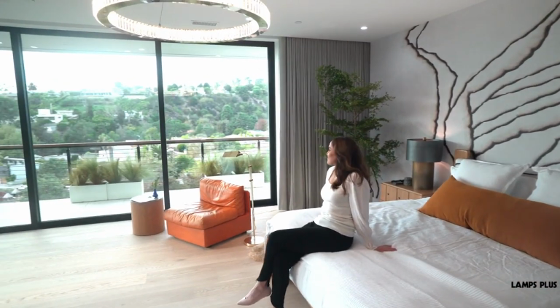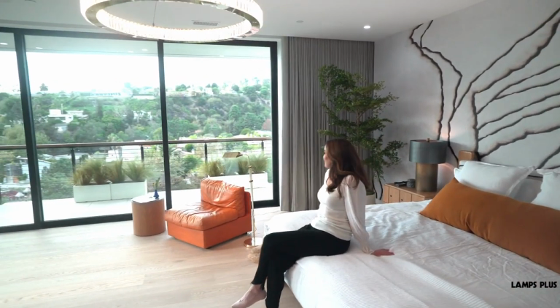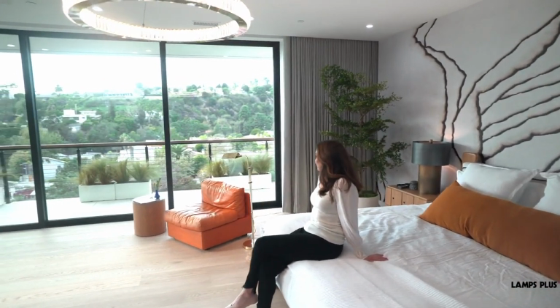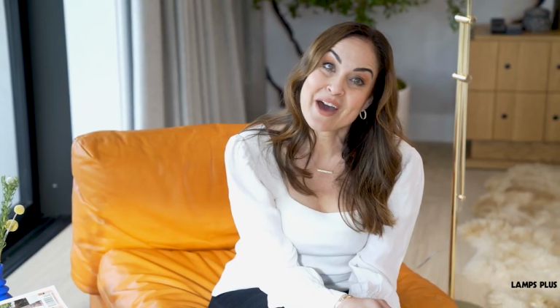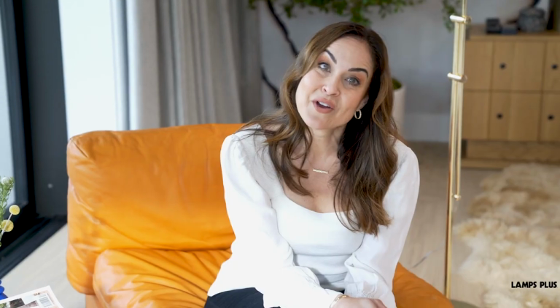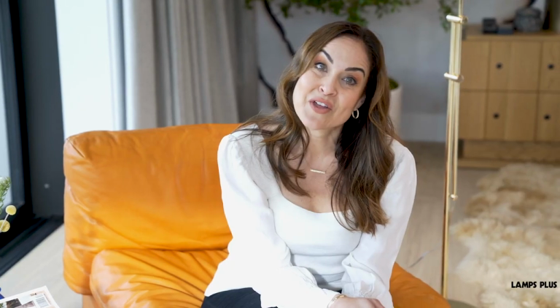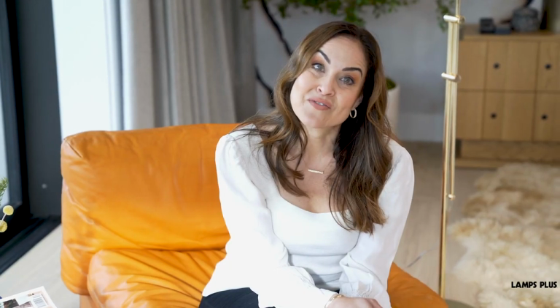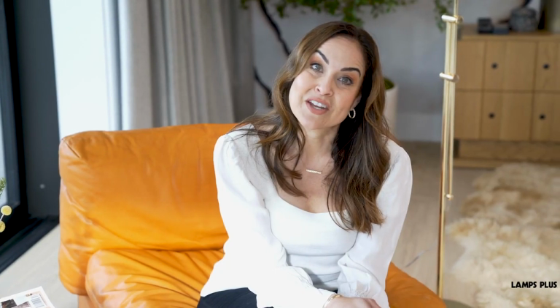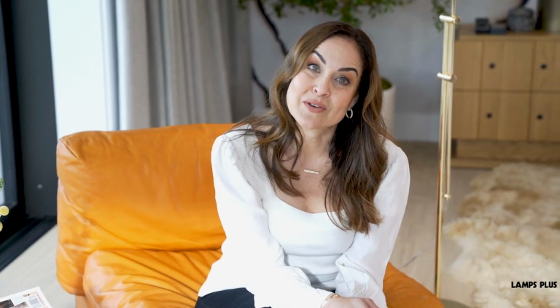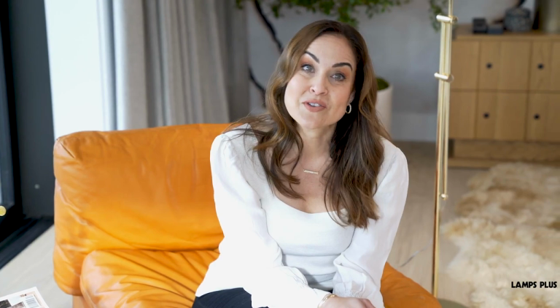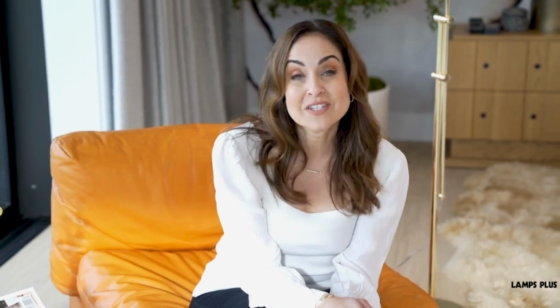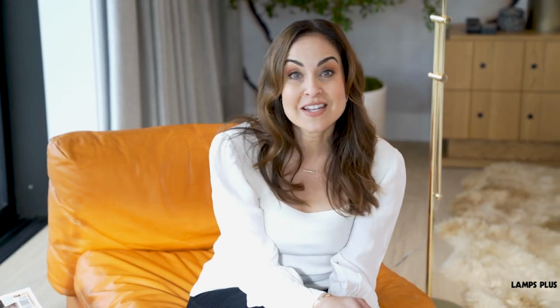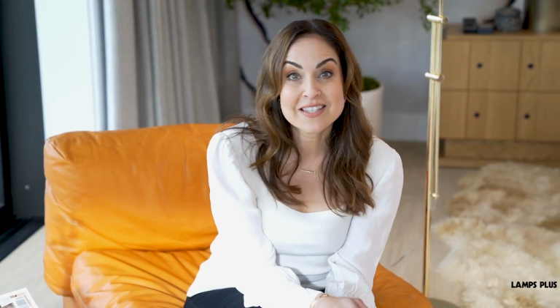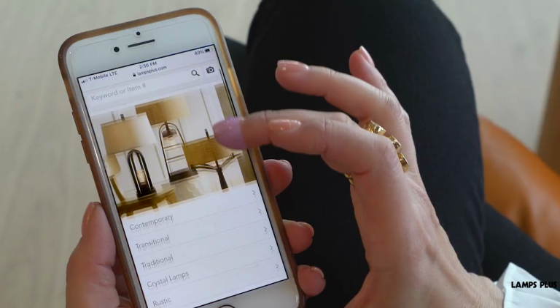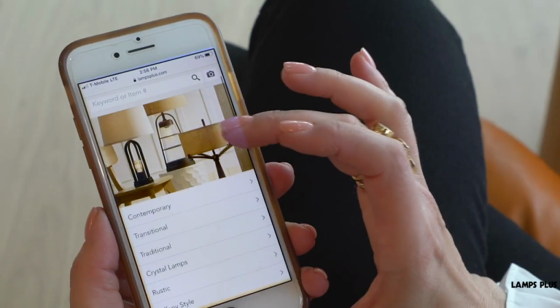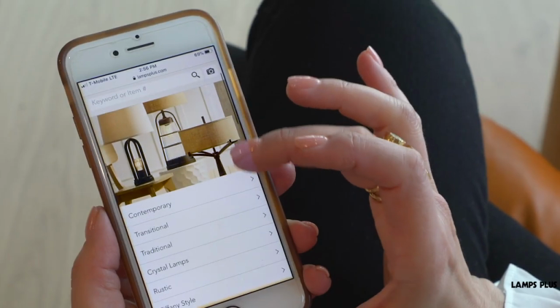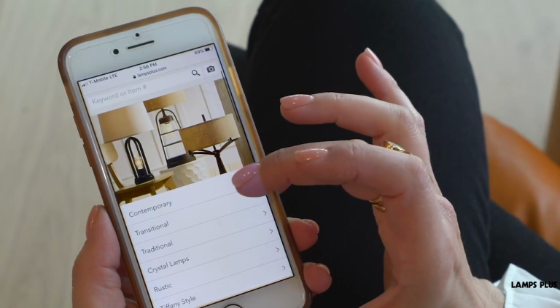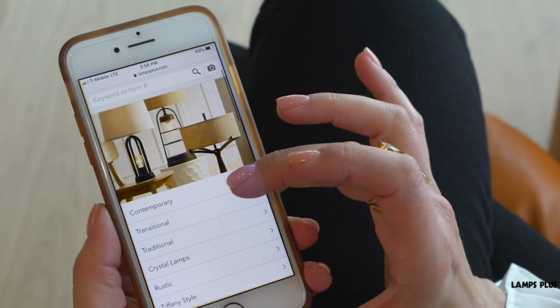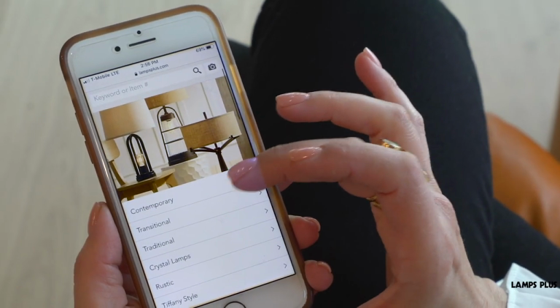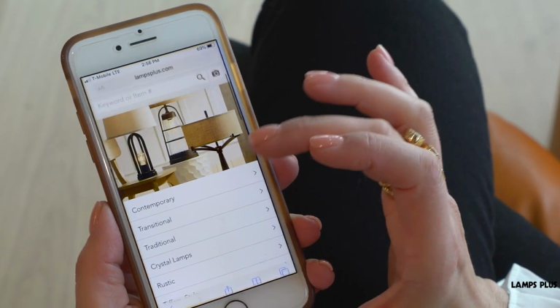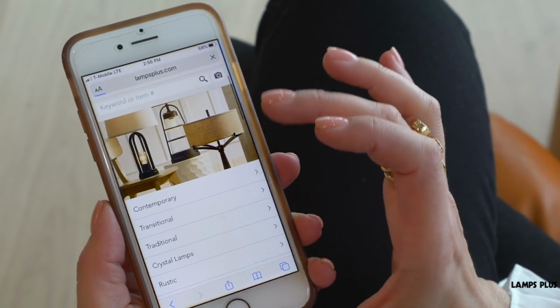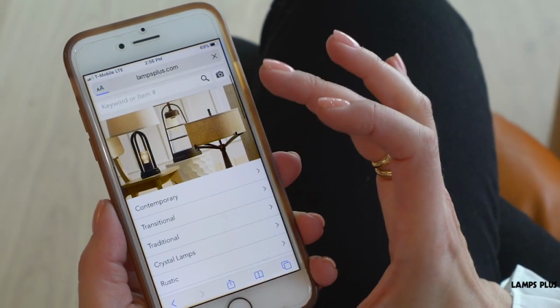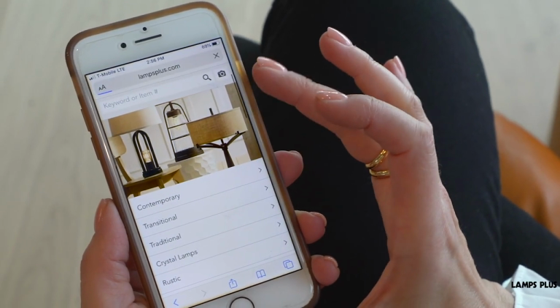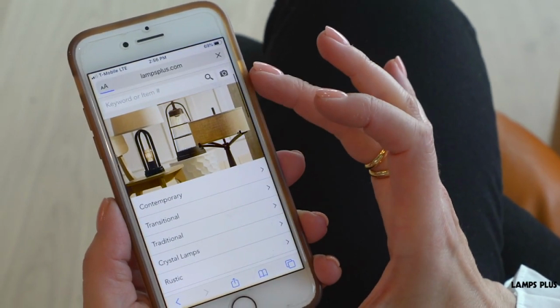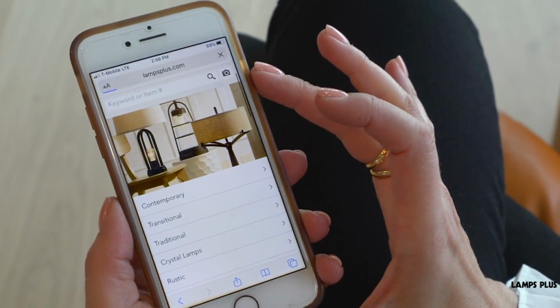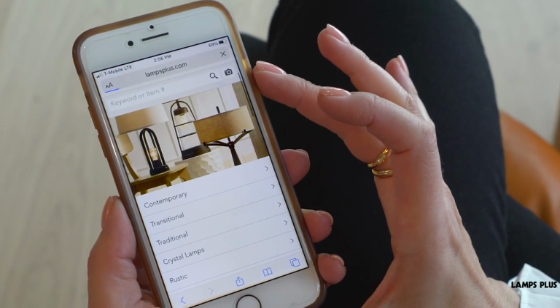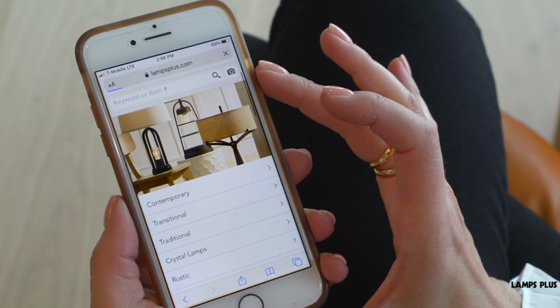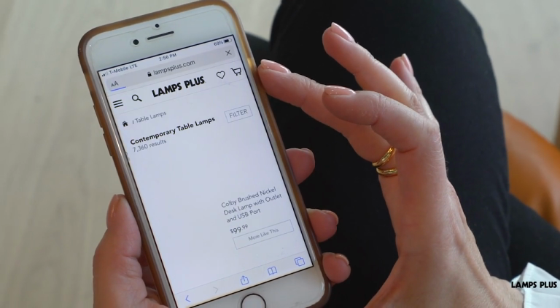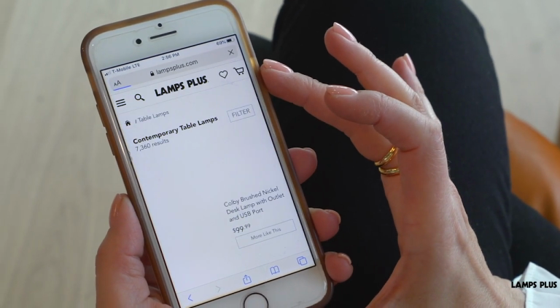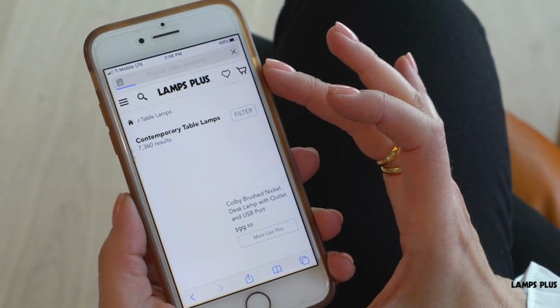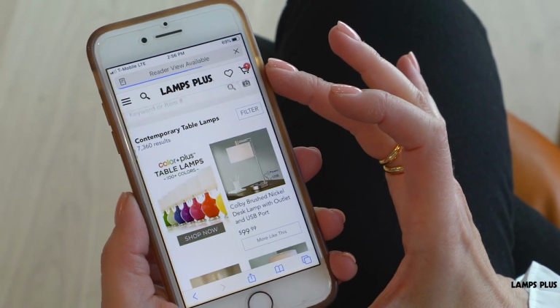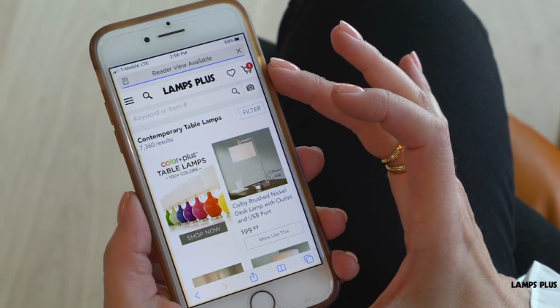Check out our other videos or visit us at lampsplus.com for more tips and lighting ideas.